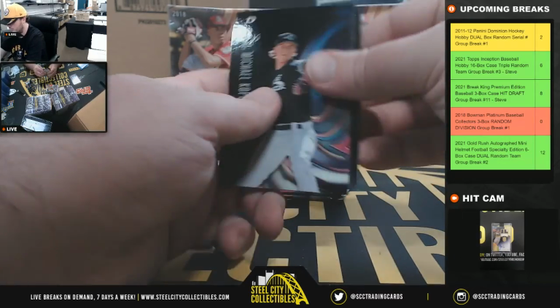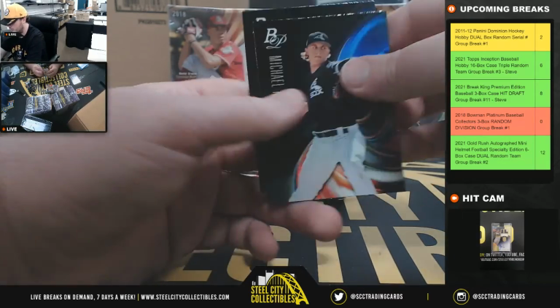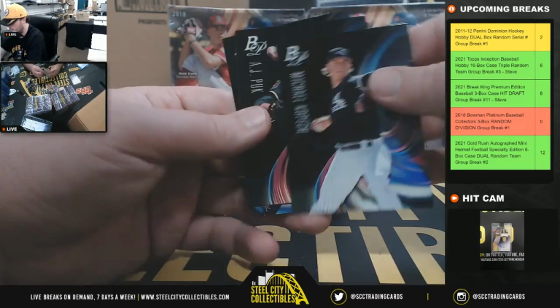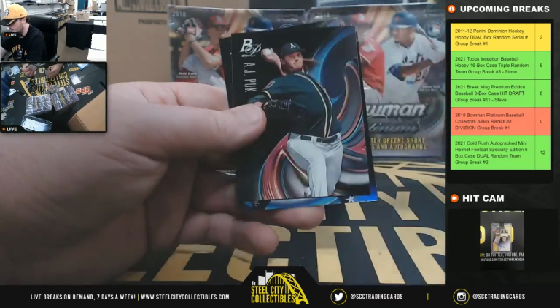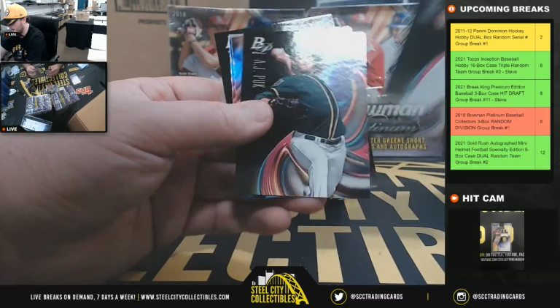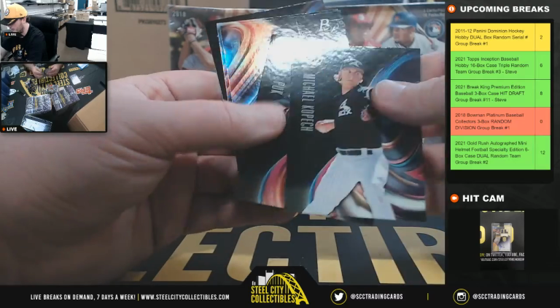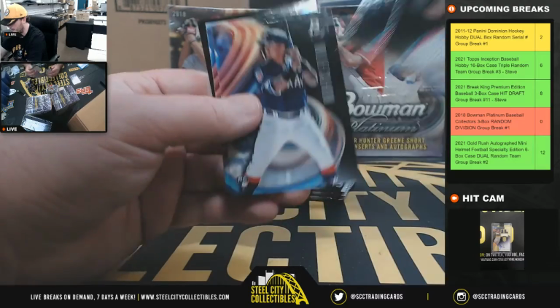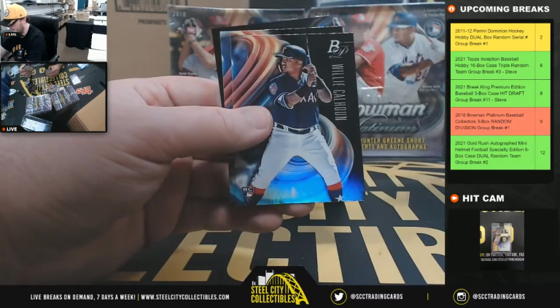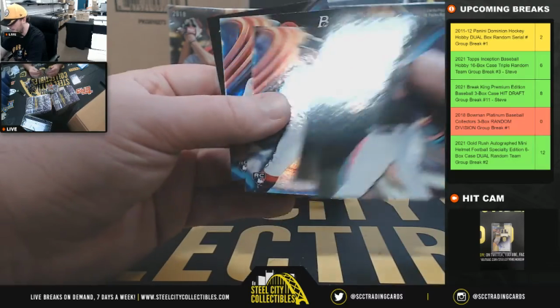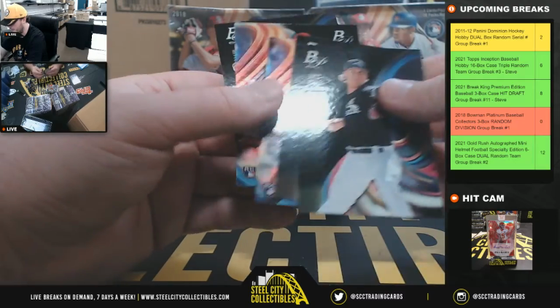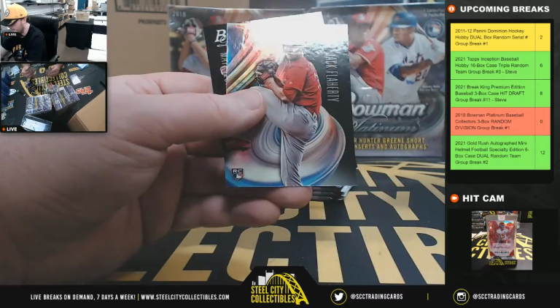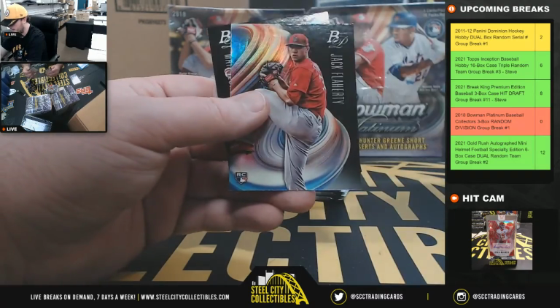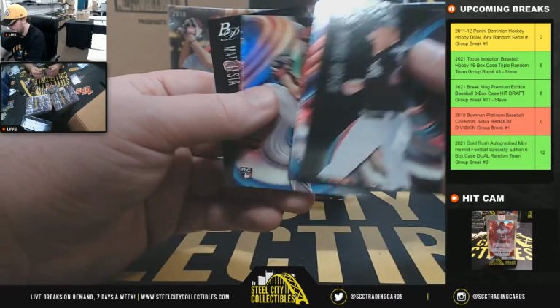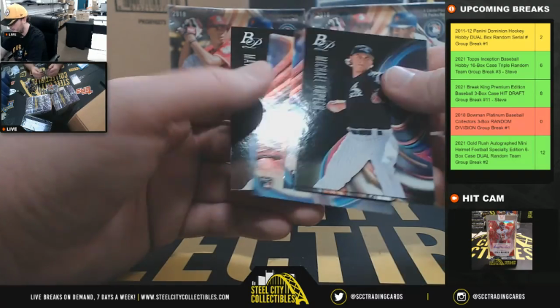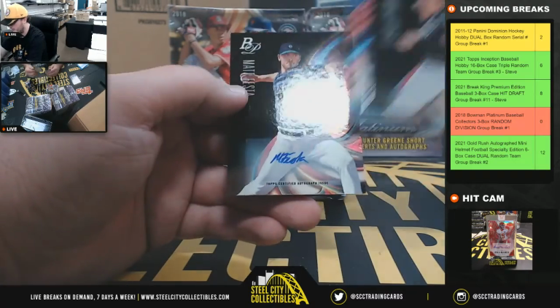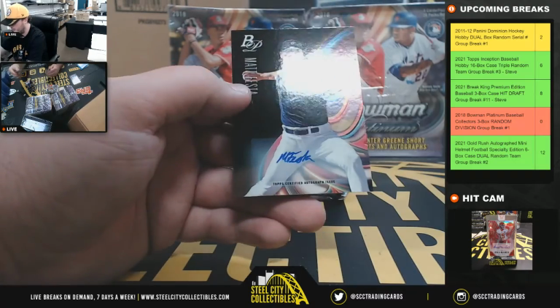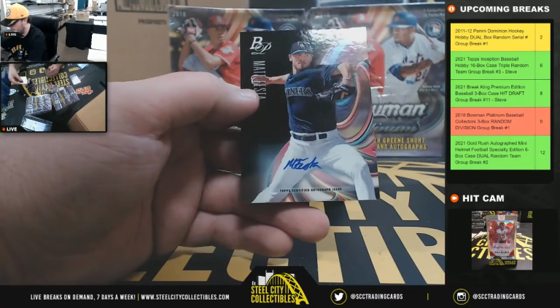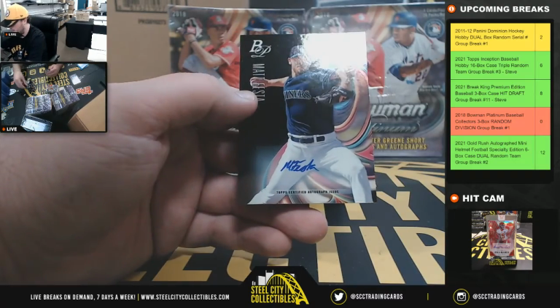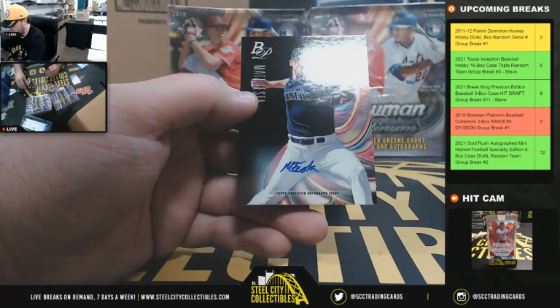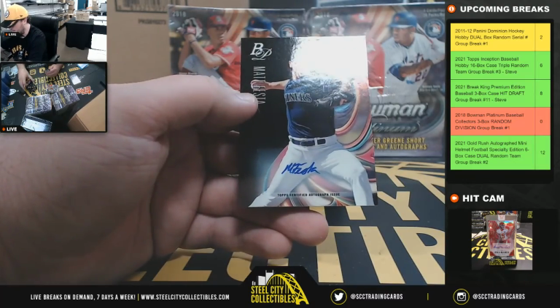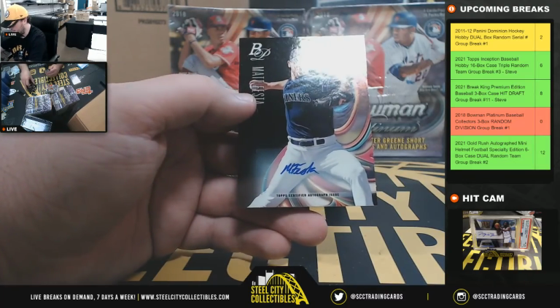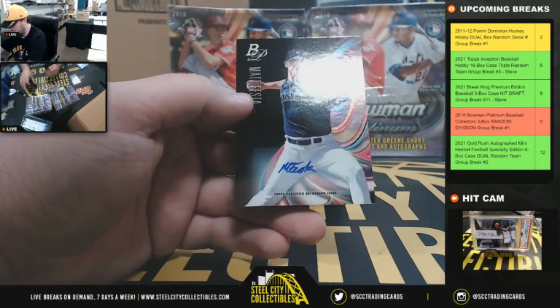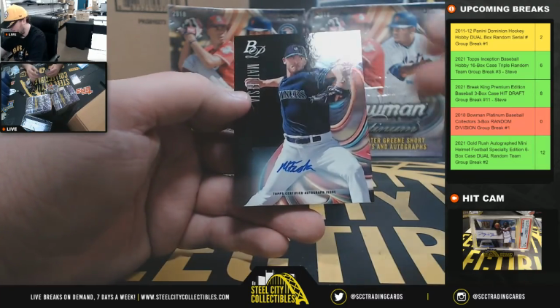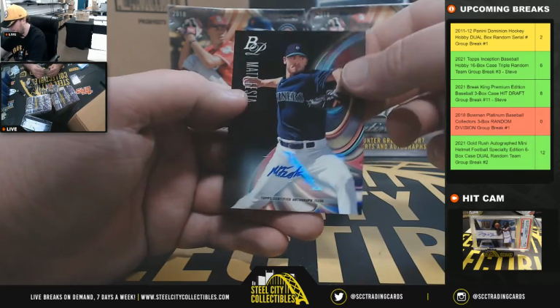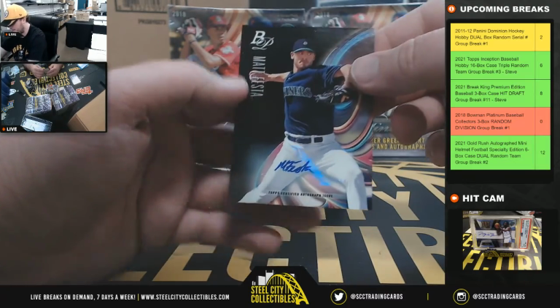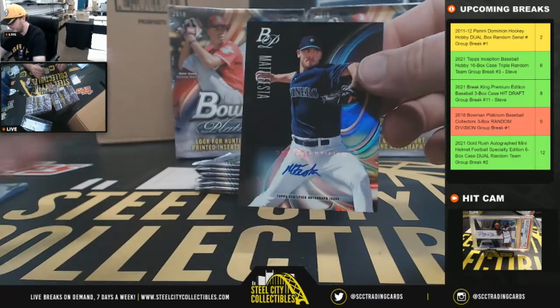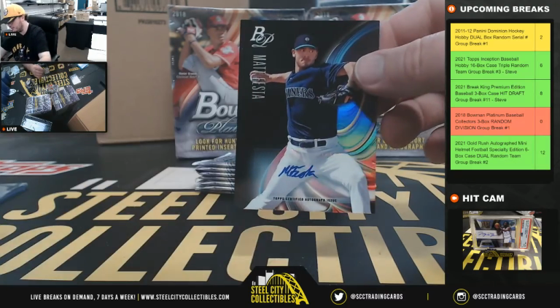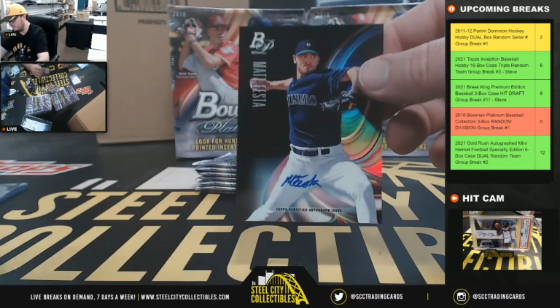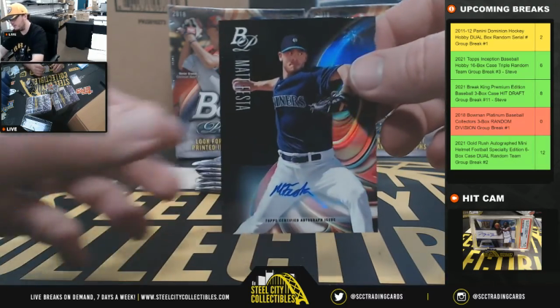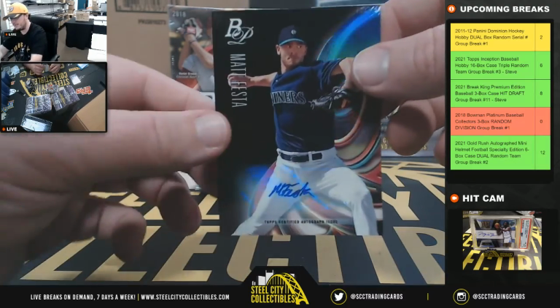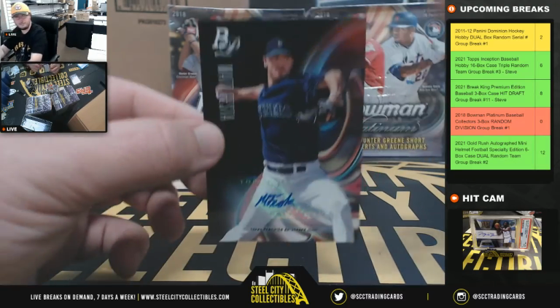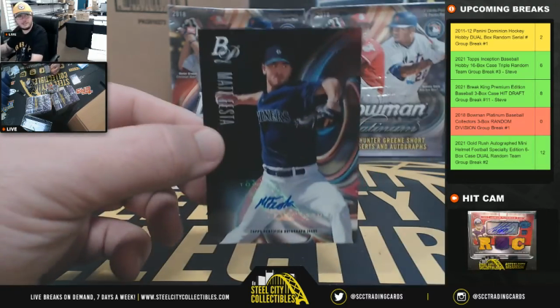Got our second autograph in this box. It is Matt Festa, Seattle Mariners.